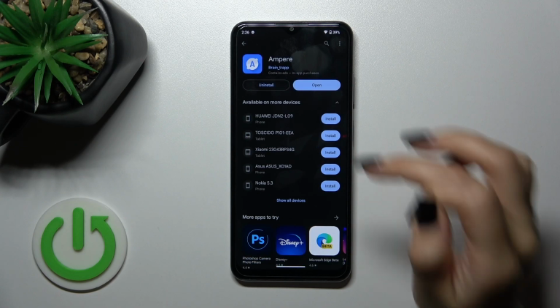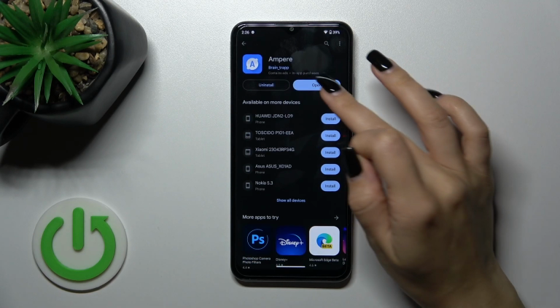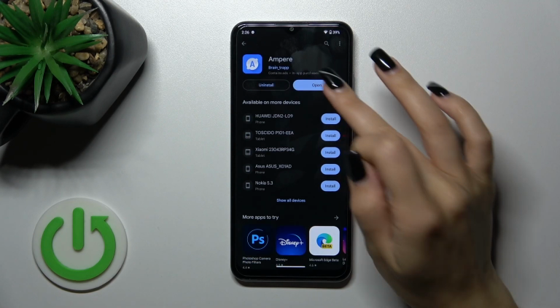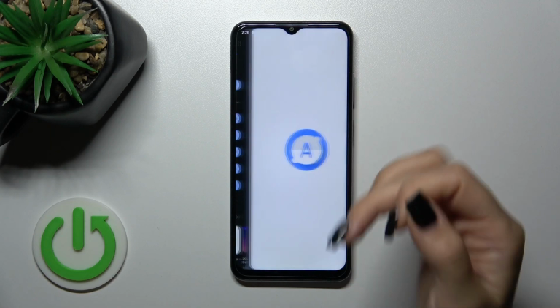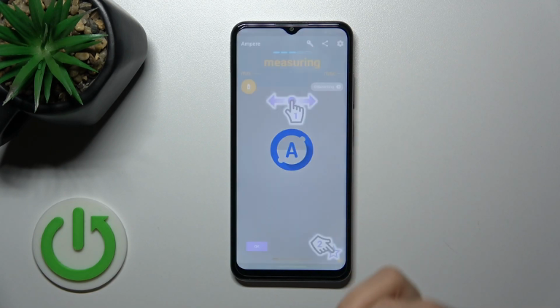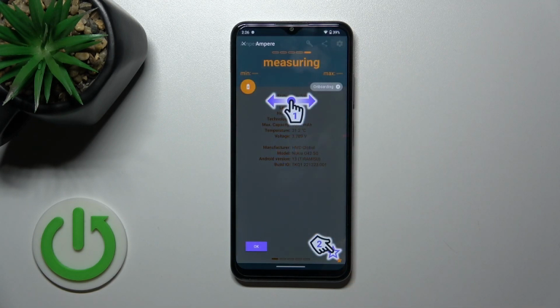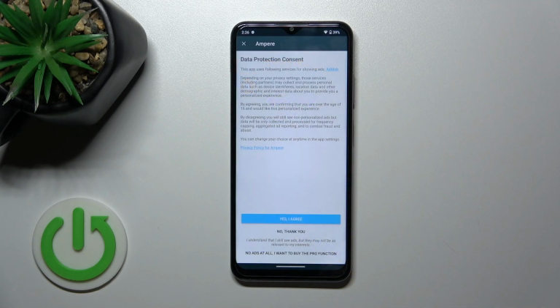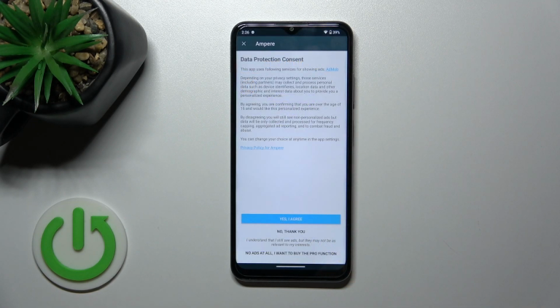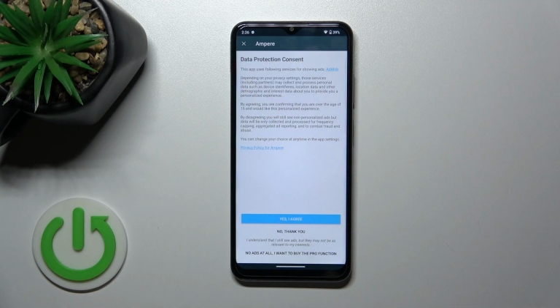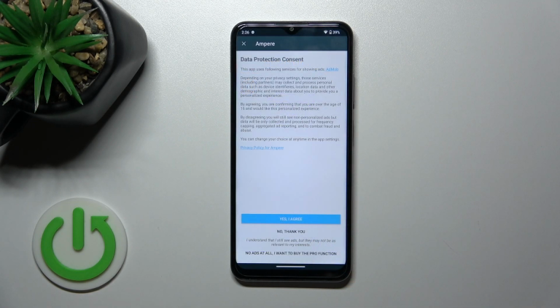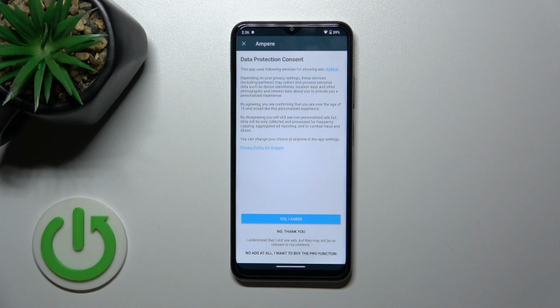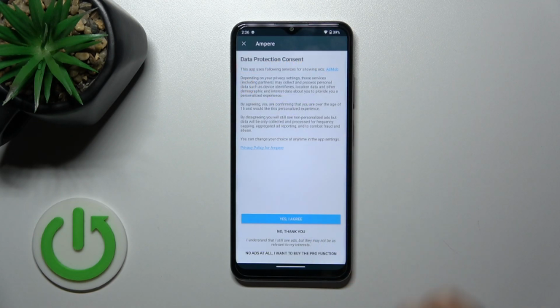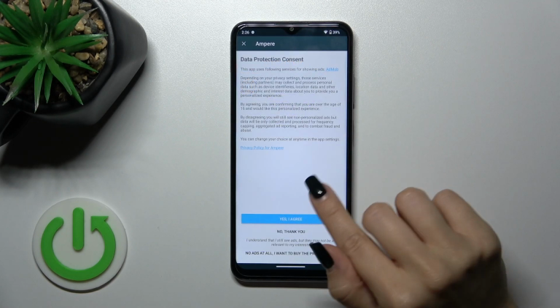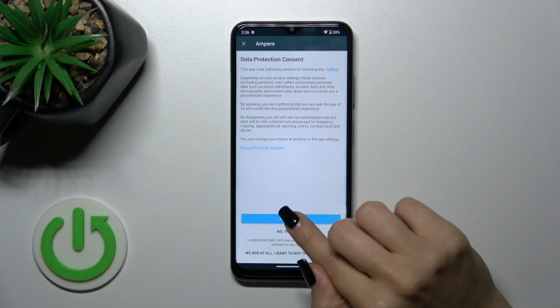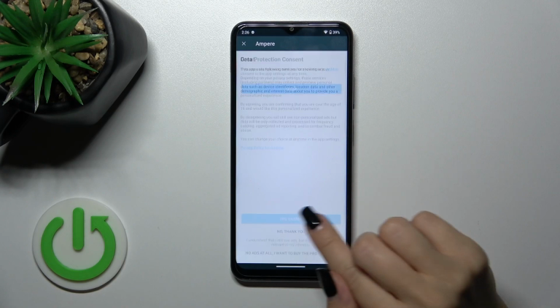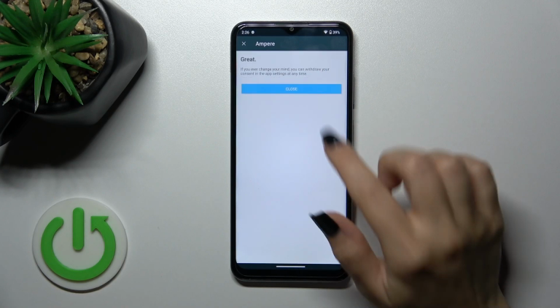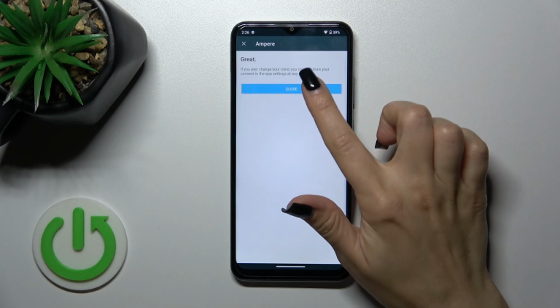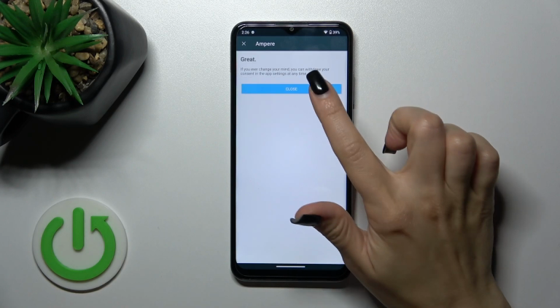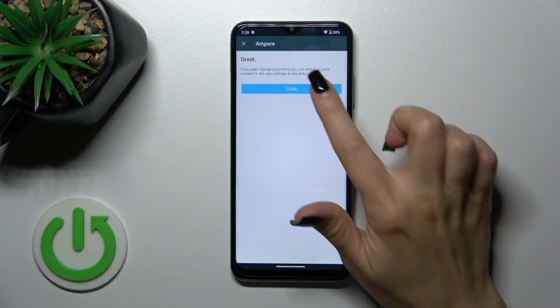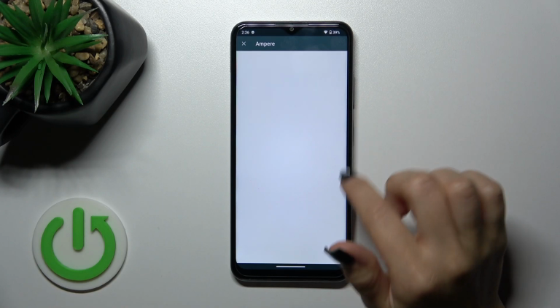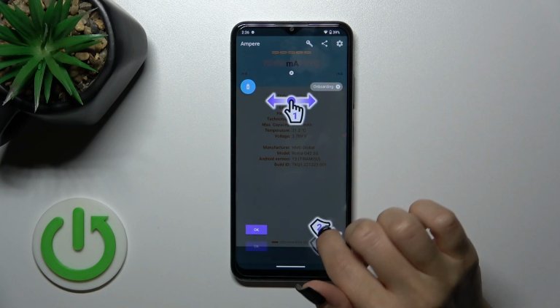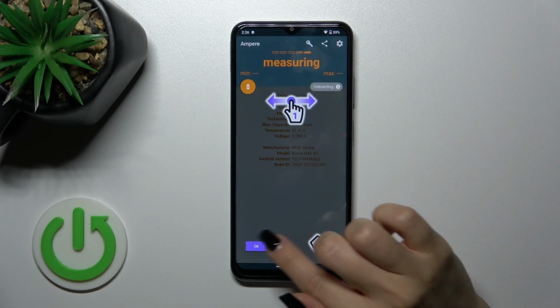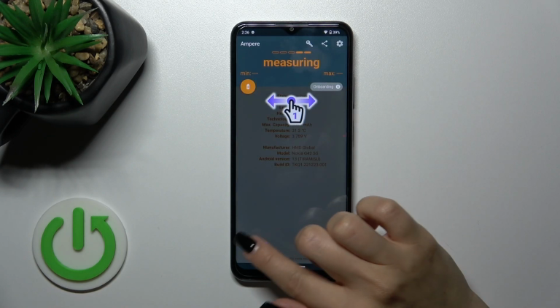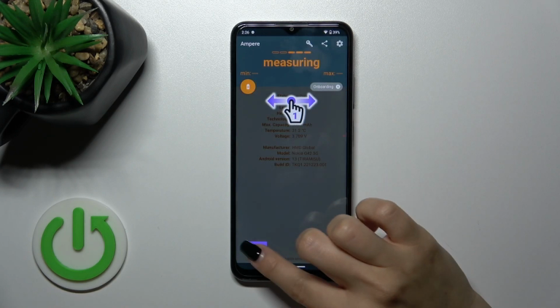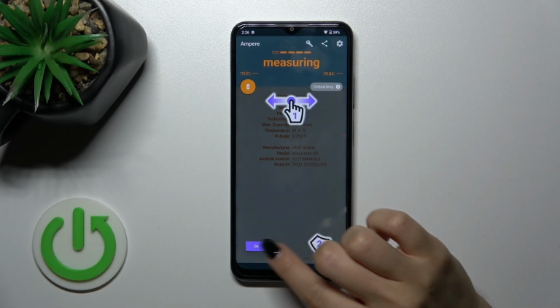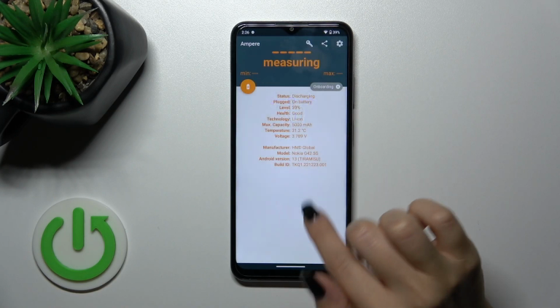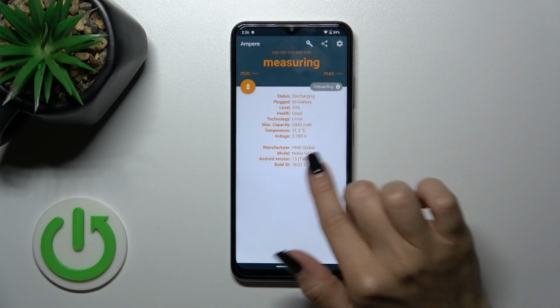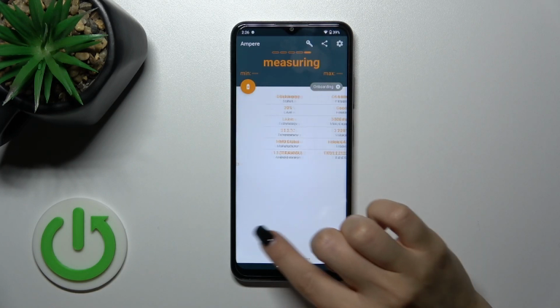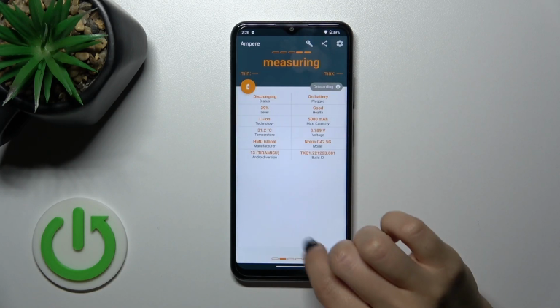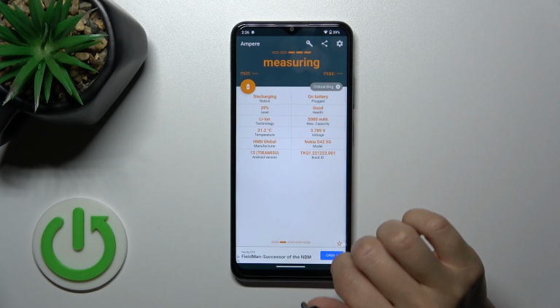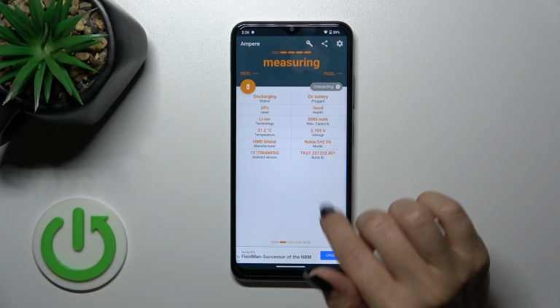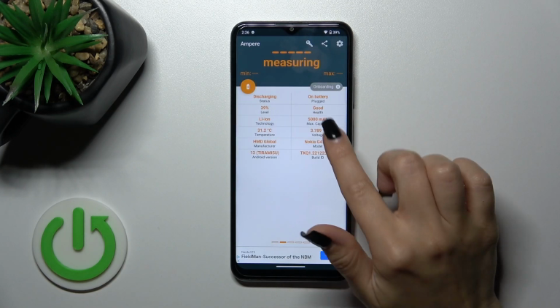After that, just tap to open the app, click to agree on the EULA, pick close, and tap OK in the bottom left corner.